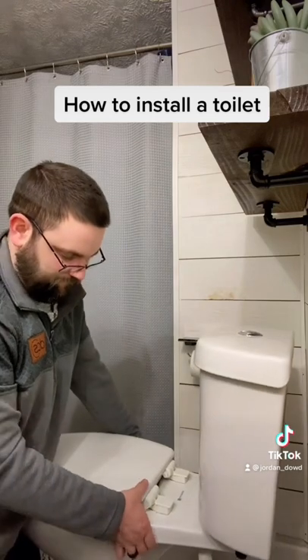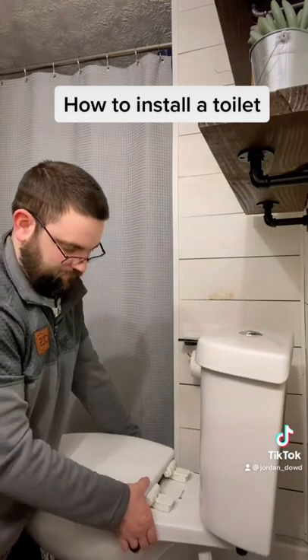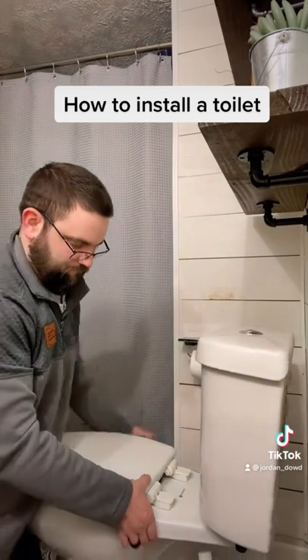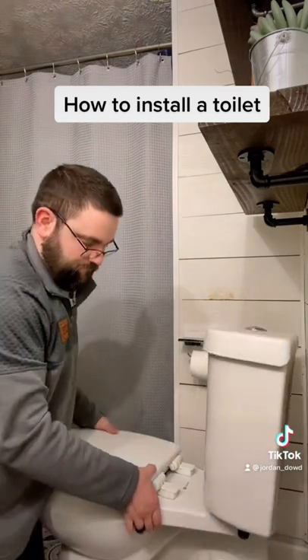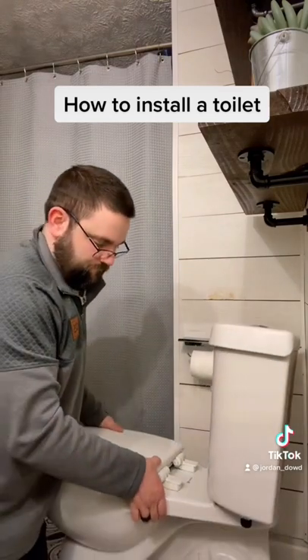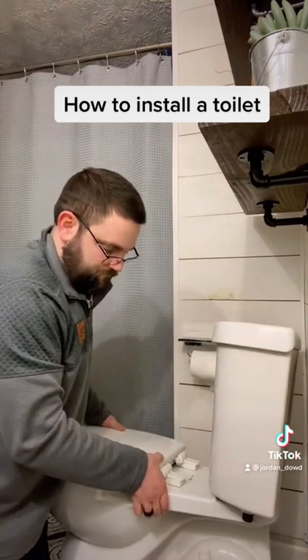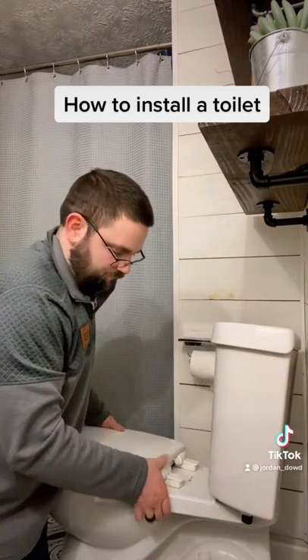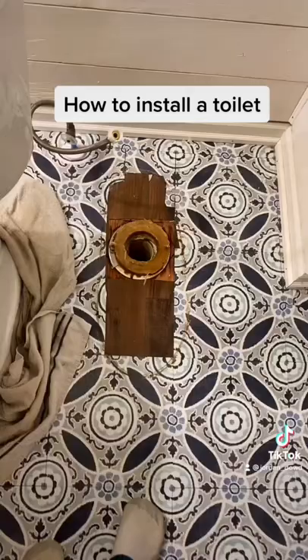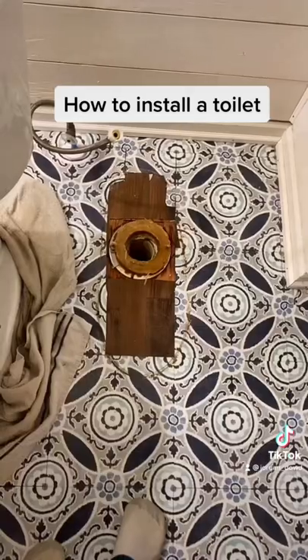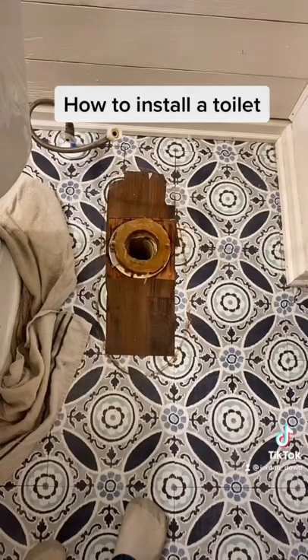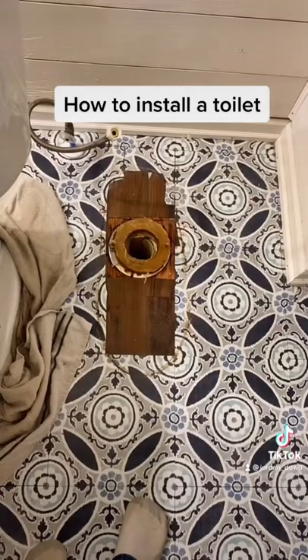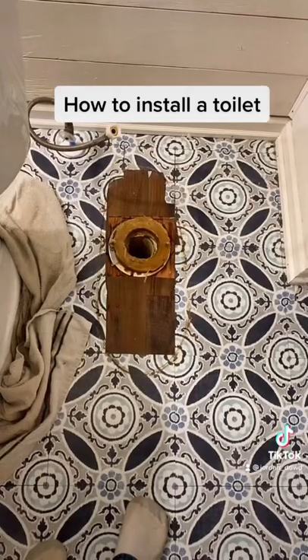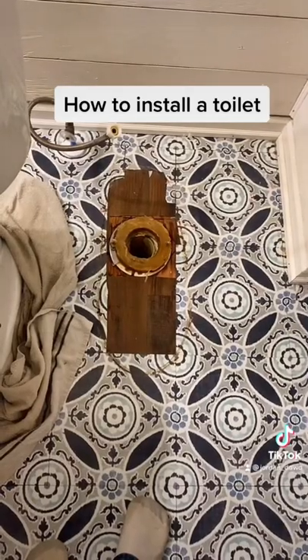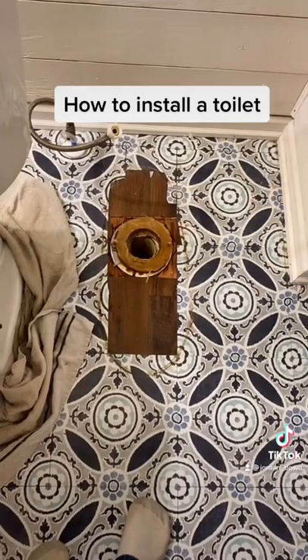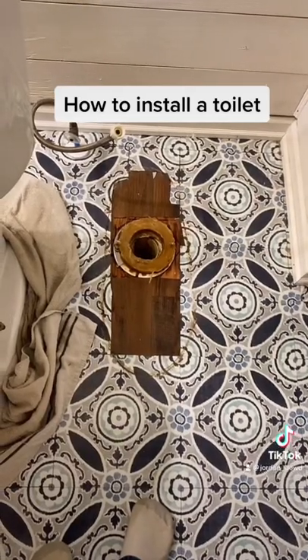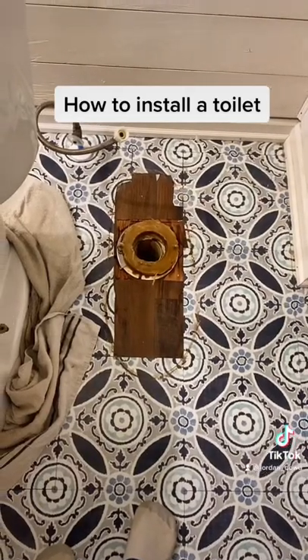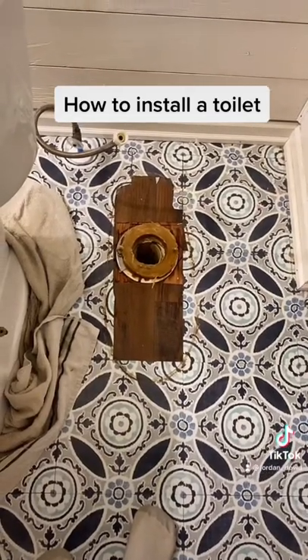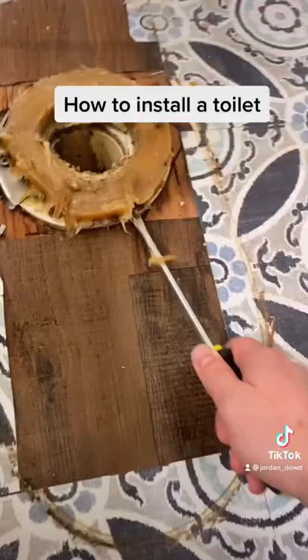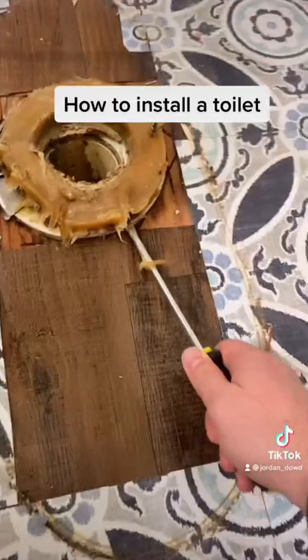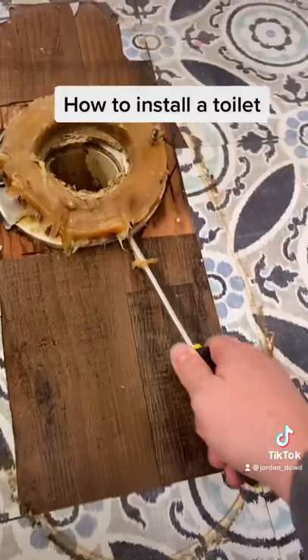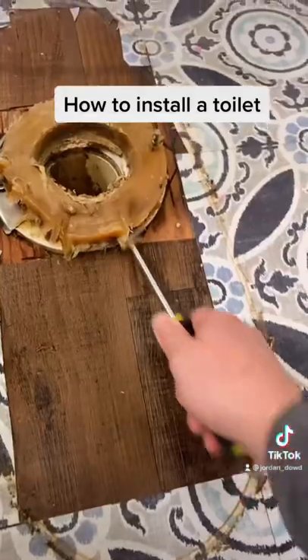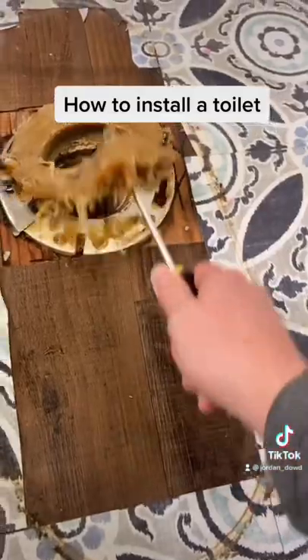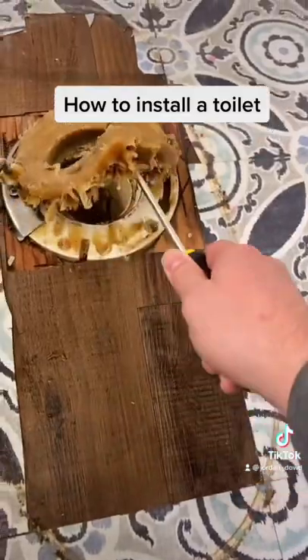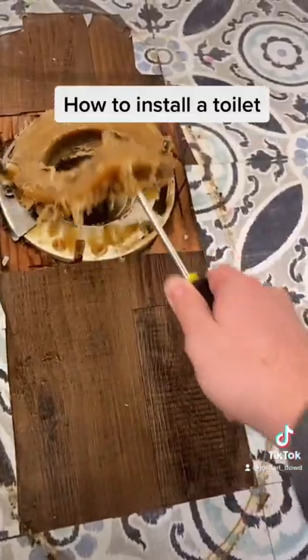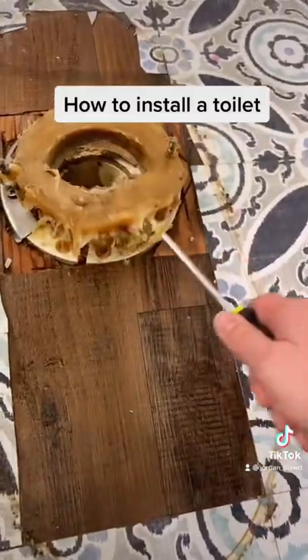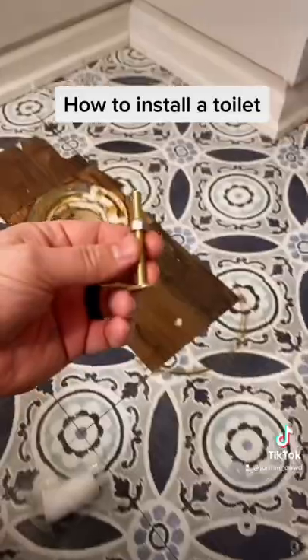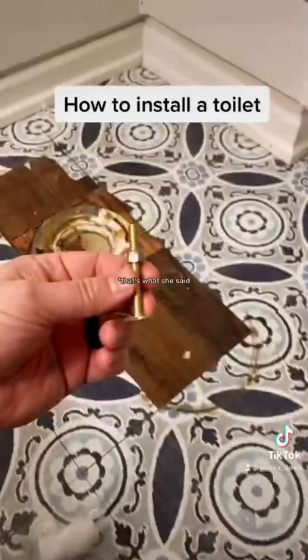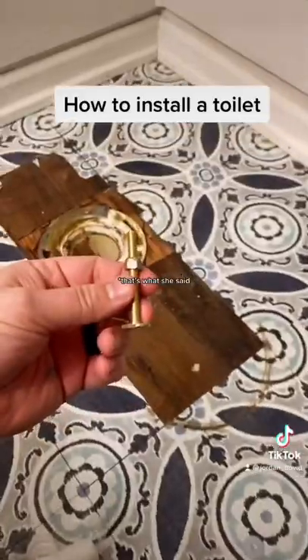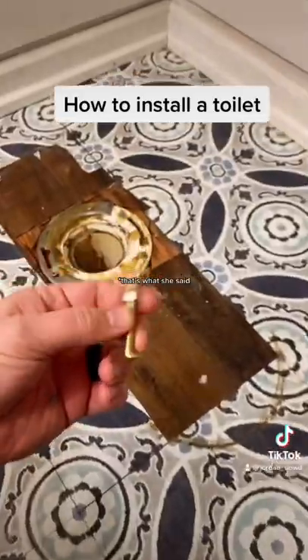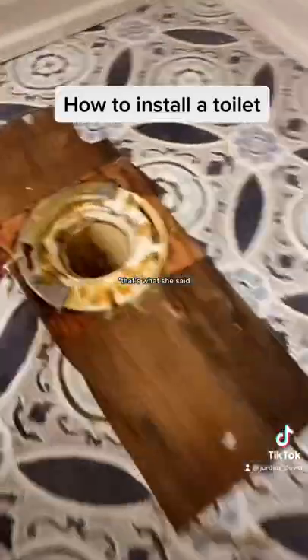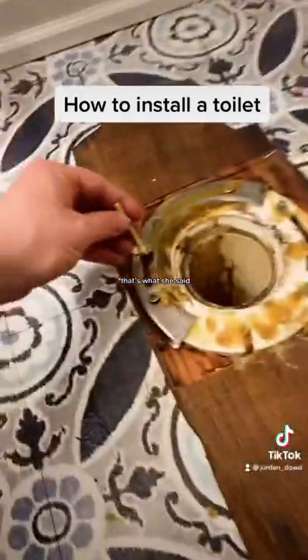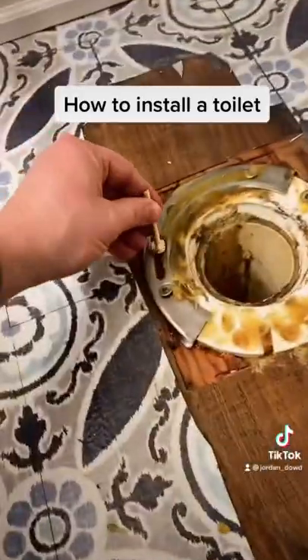Wiggle the seat back and forth to loosen it from the current wax seal. That's what you see there. It's kind of tricky to get off so you might have to loosen it up.